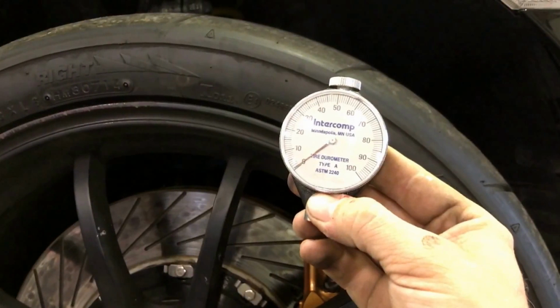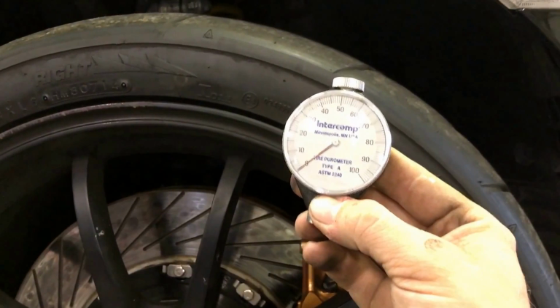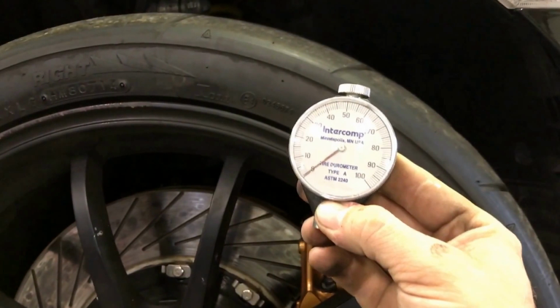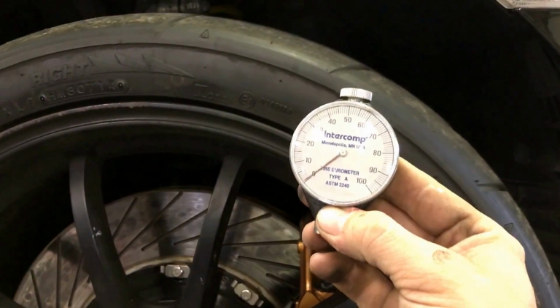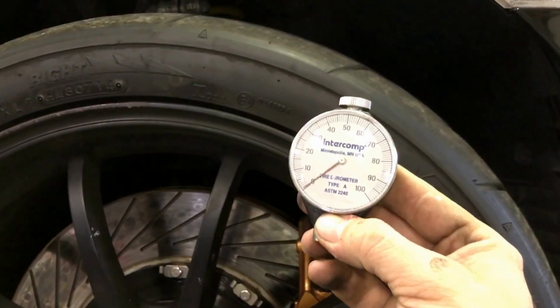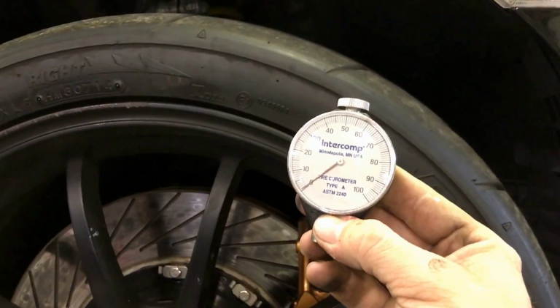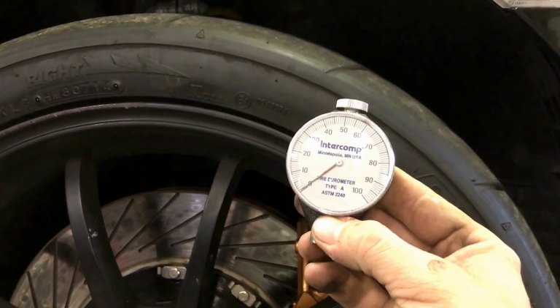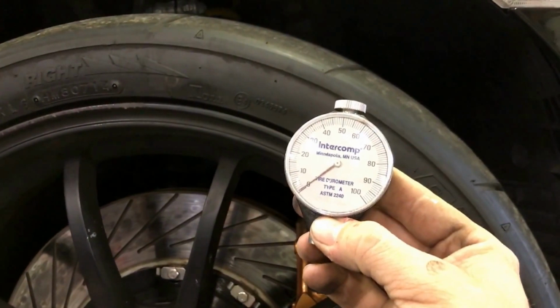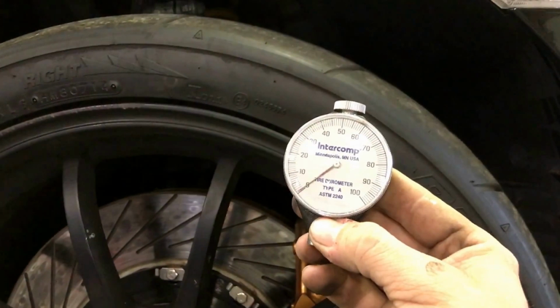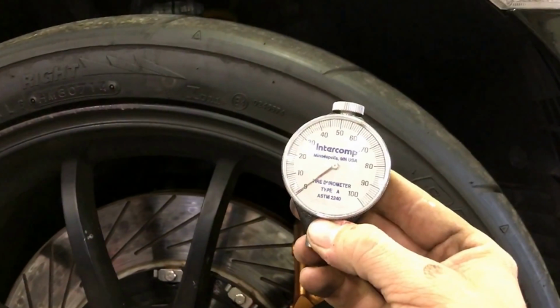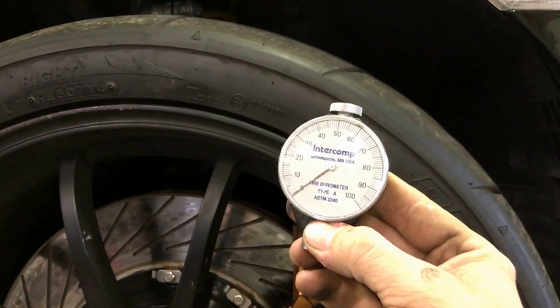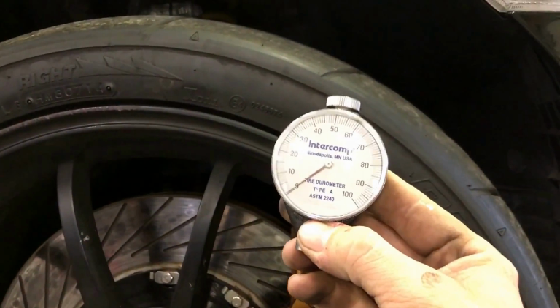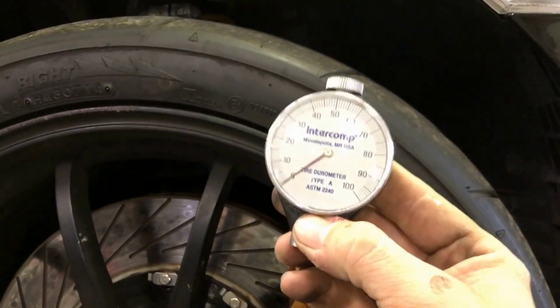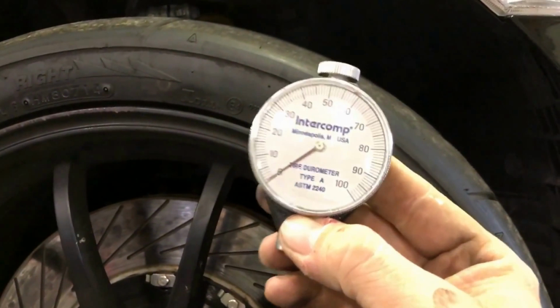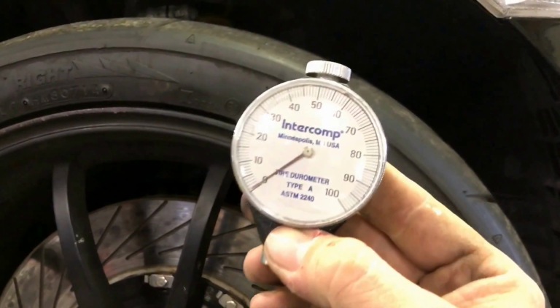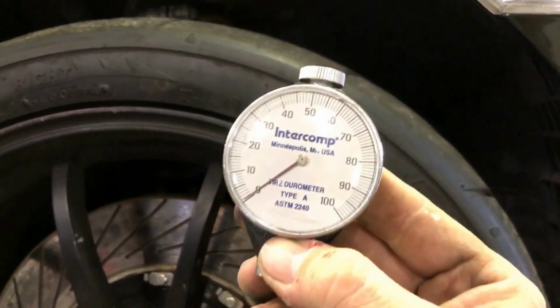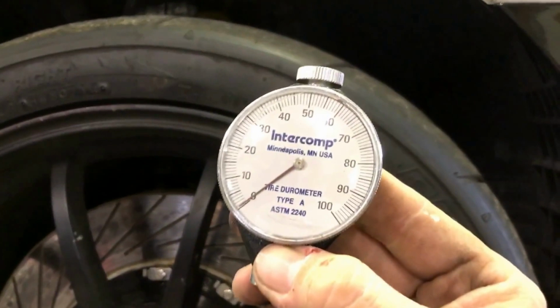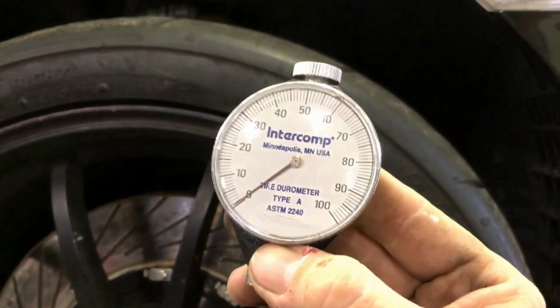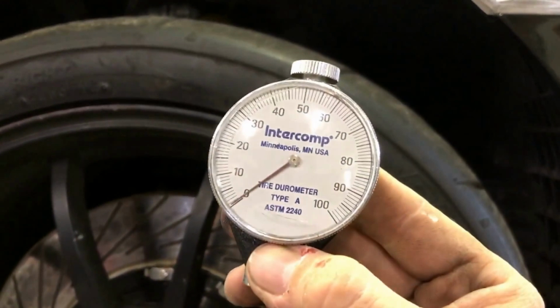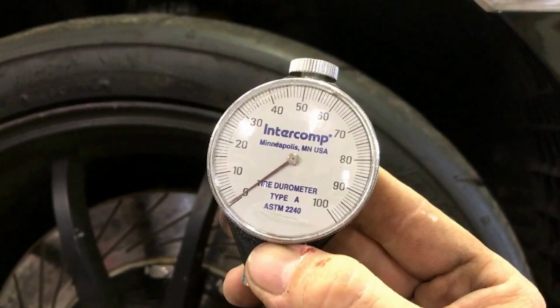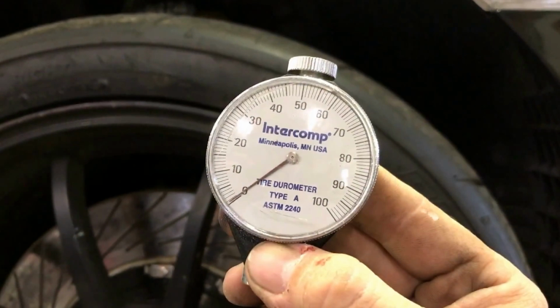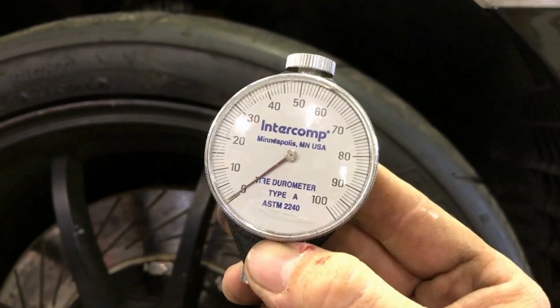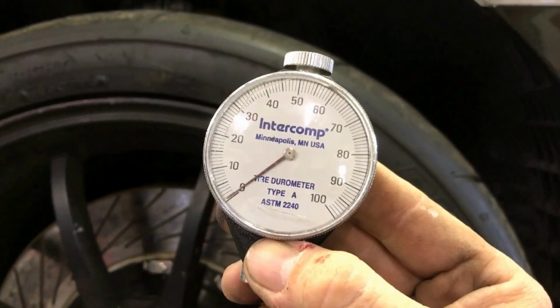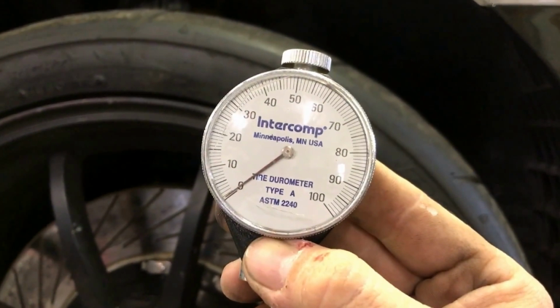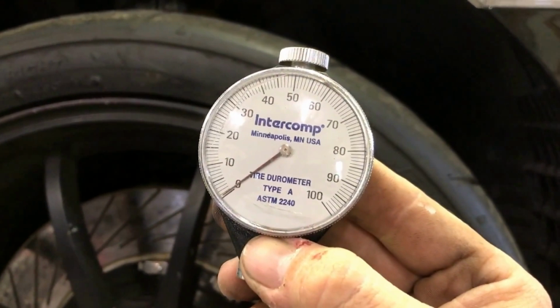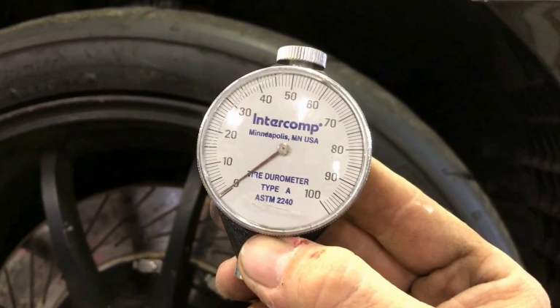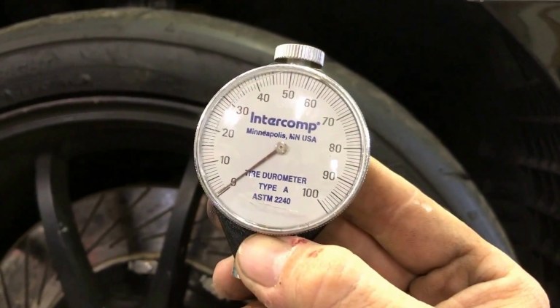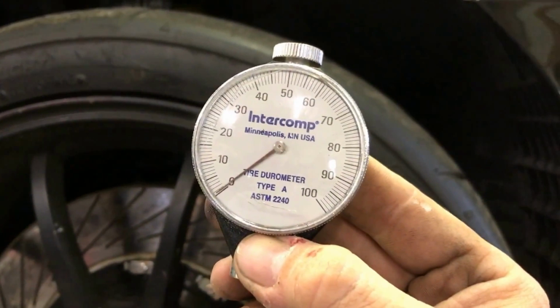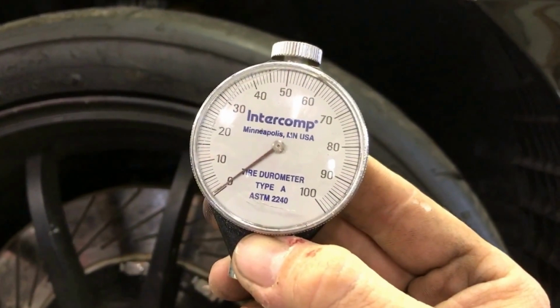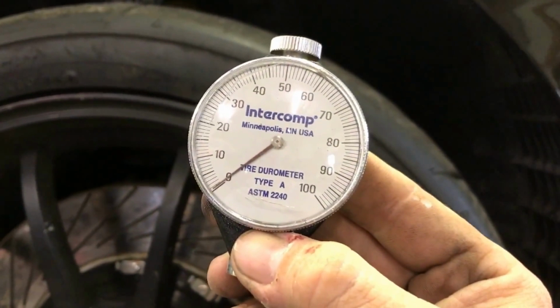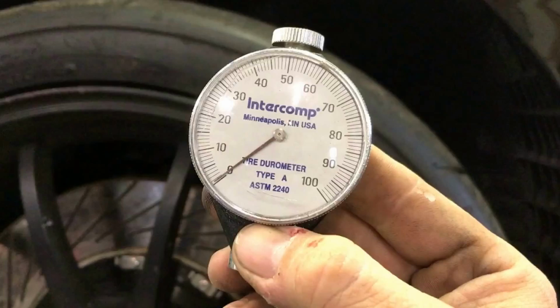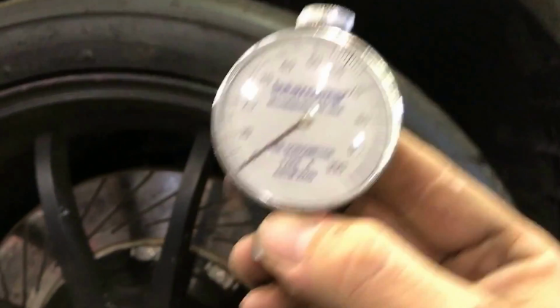This is how to use a tire durometer. What I have here is an Intercom tire durometer type A.